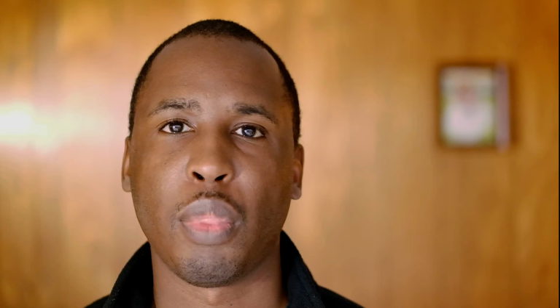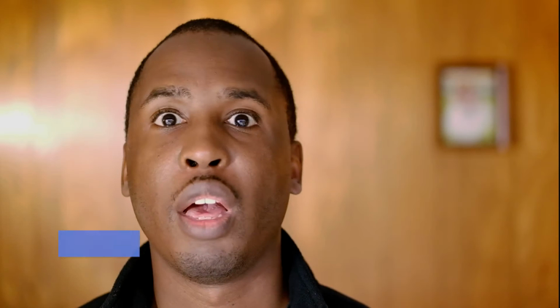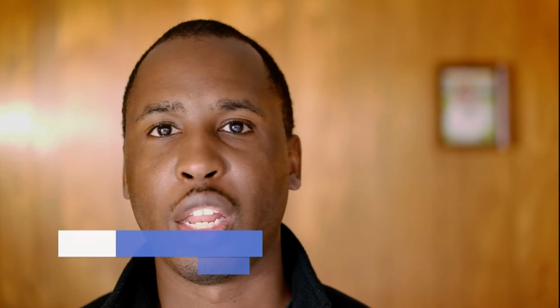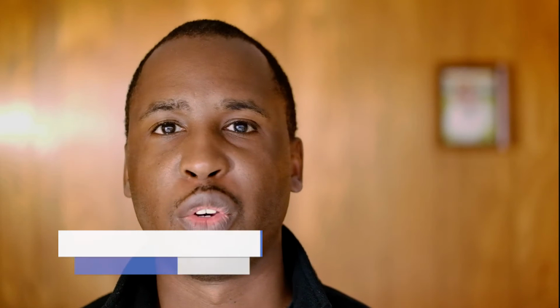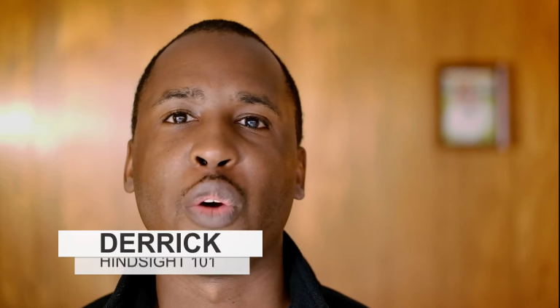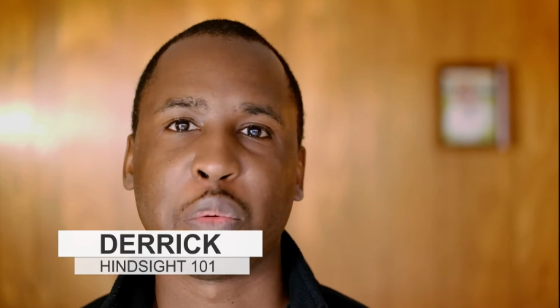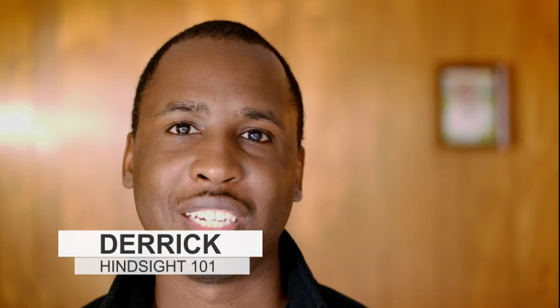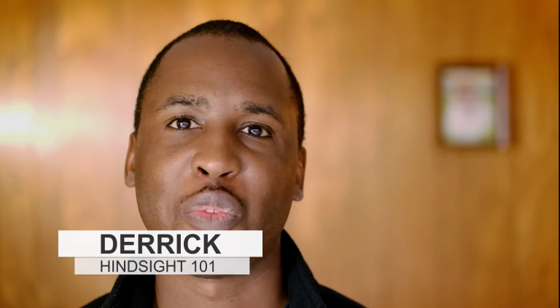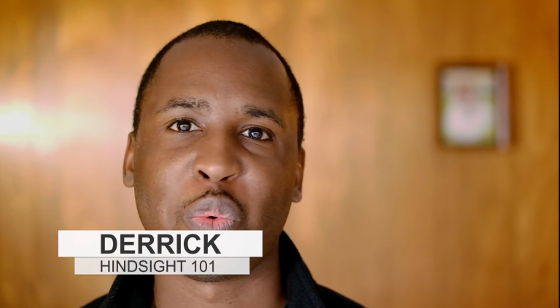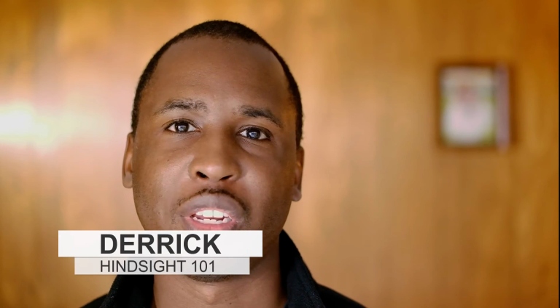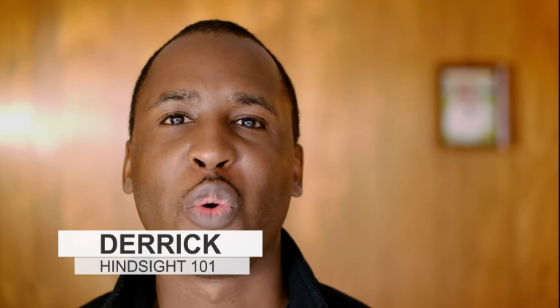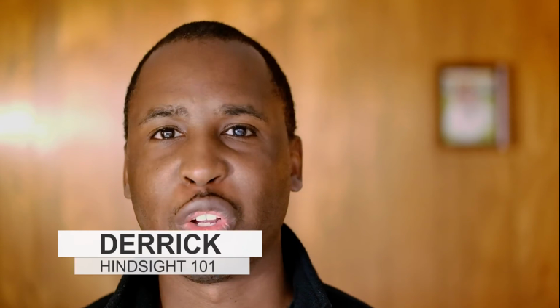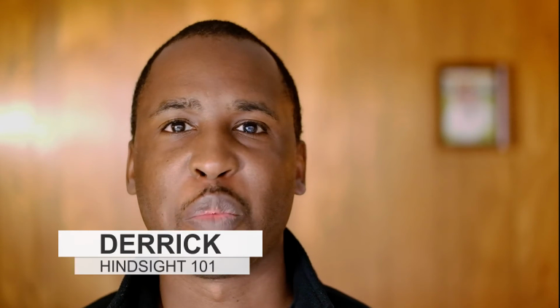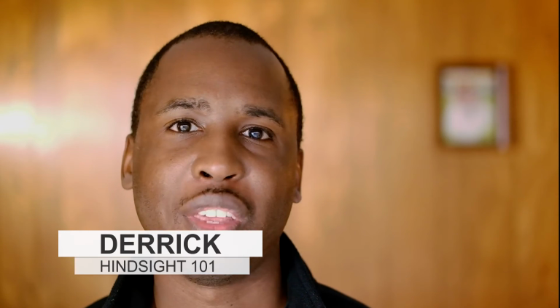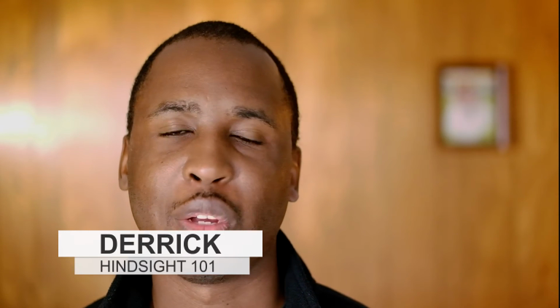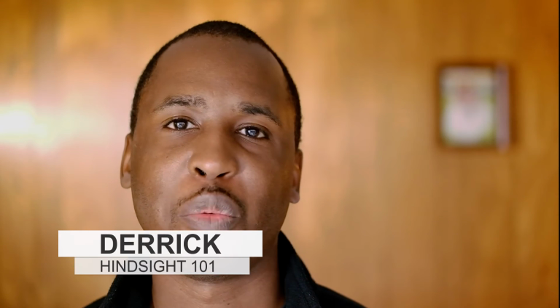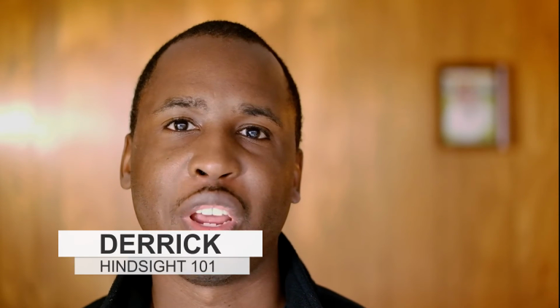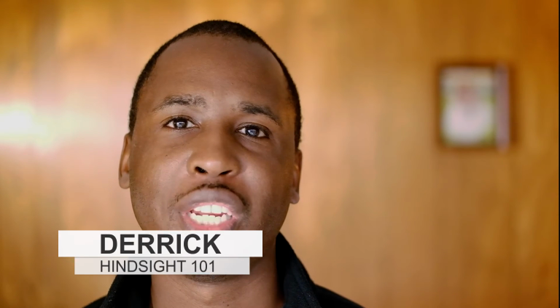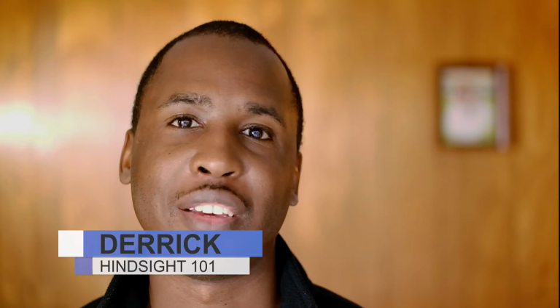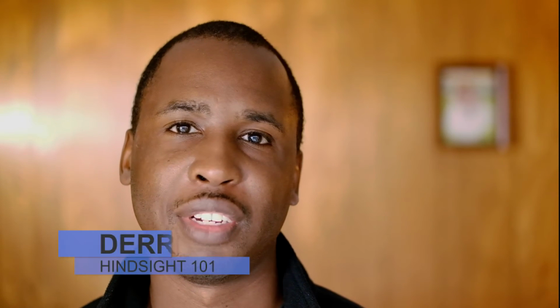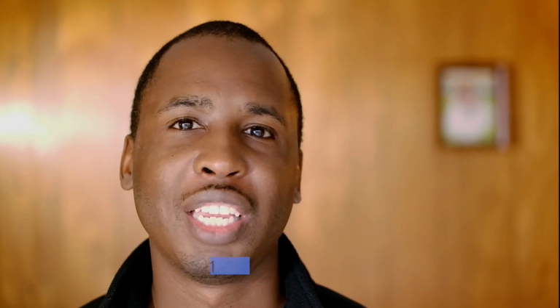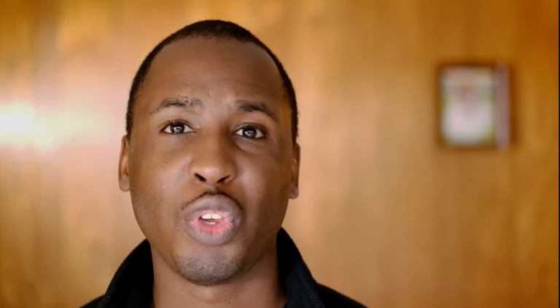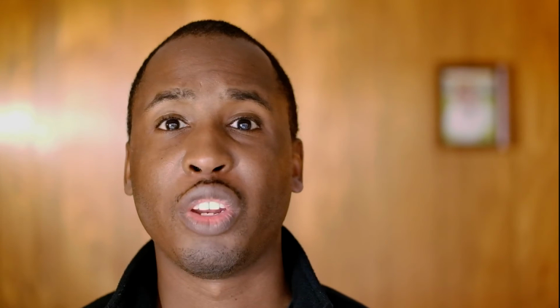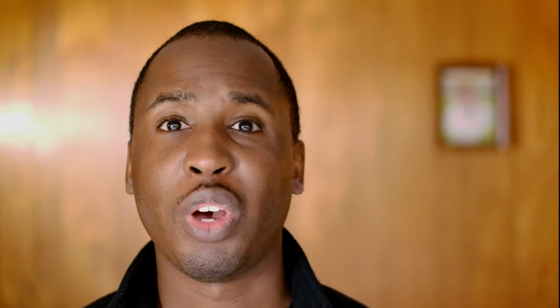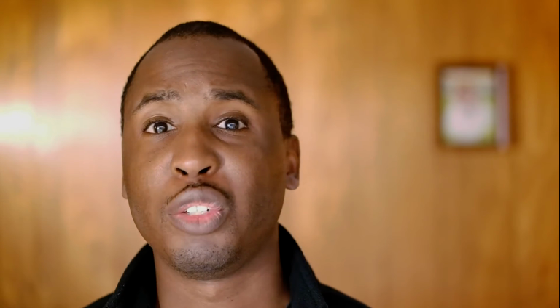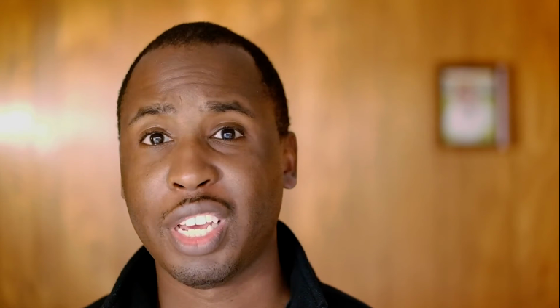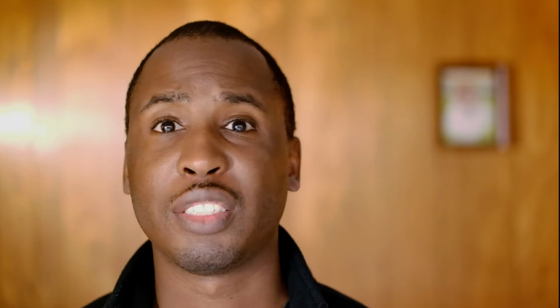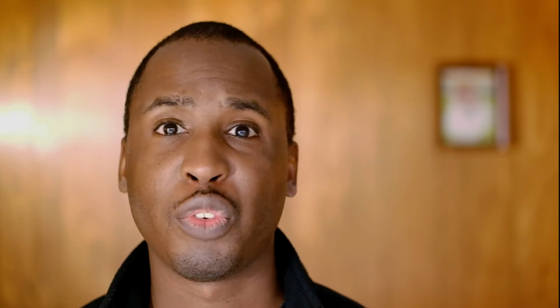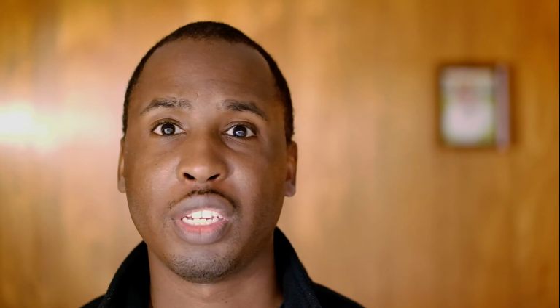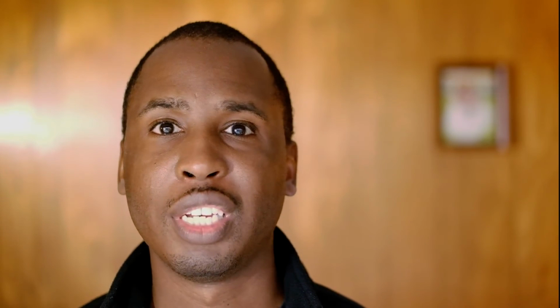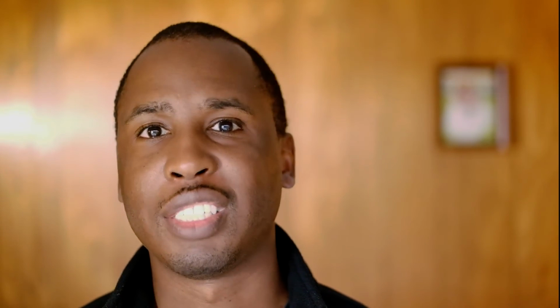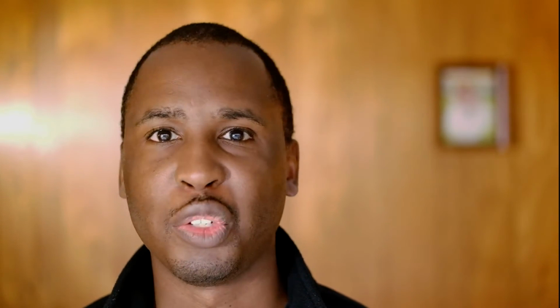Hello, and welcome to Hindsight 101, where you're learning about things that will help you in everyday life. Now, if you want to know how to do your taxes for free, stay tuned.